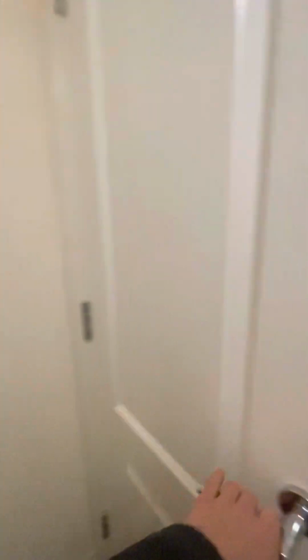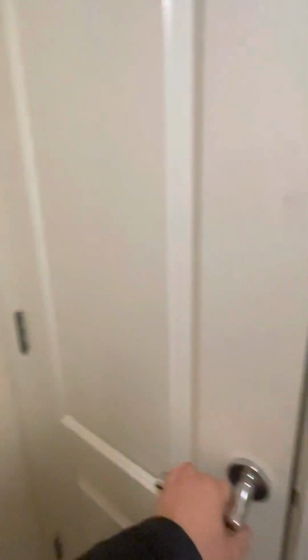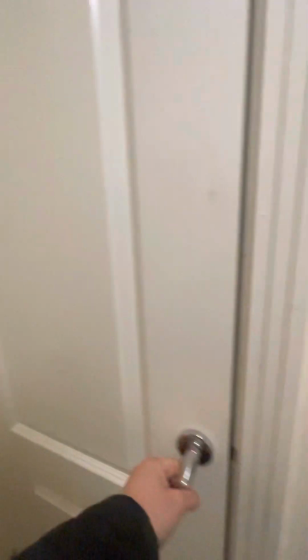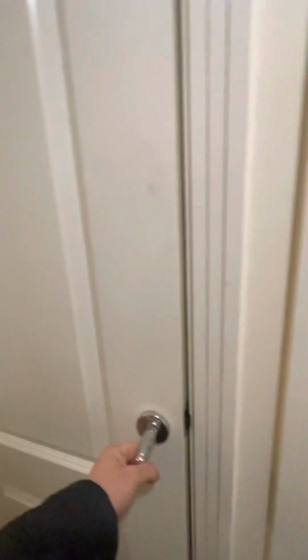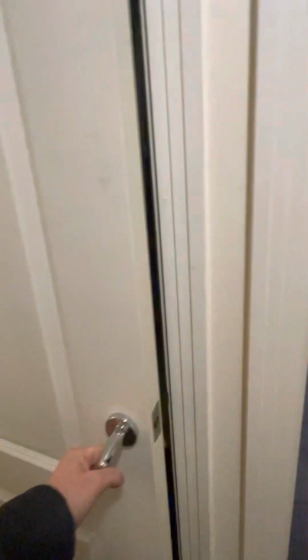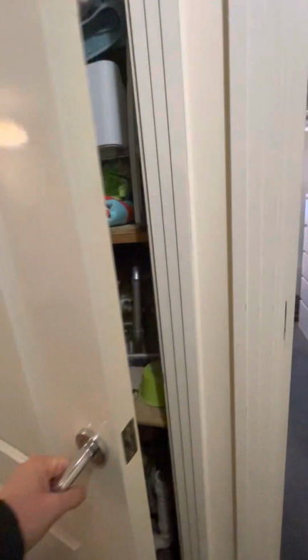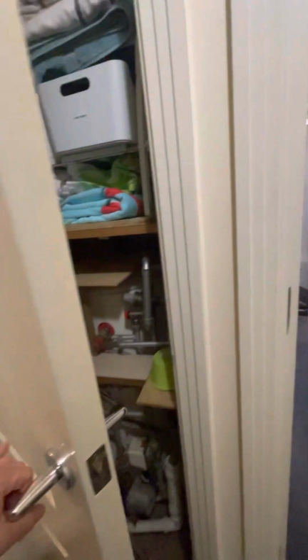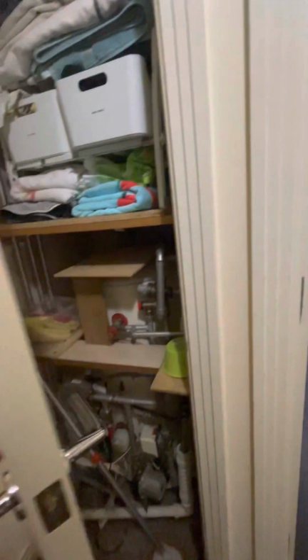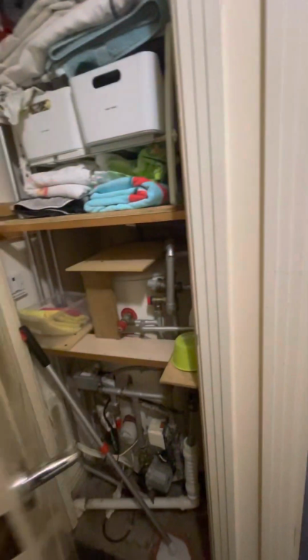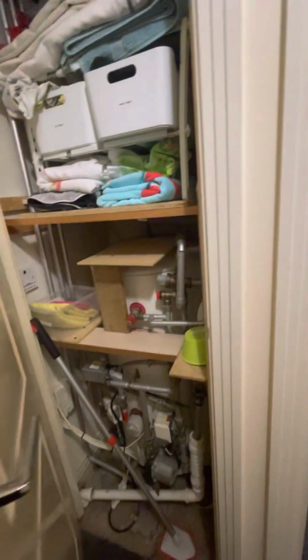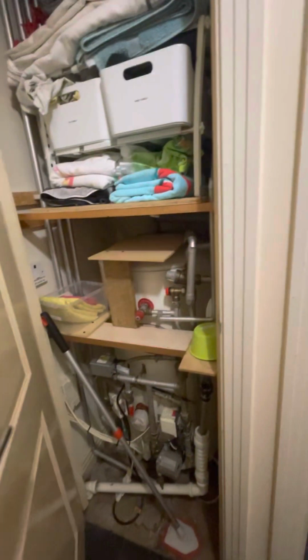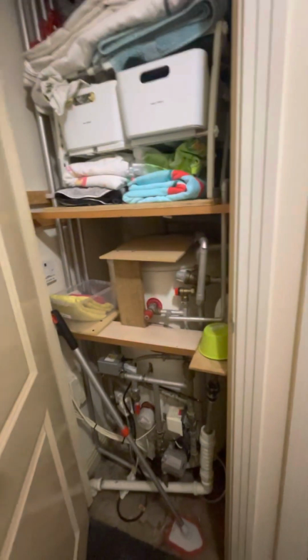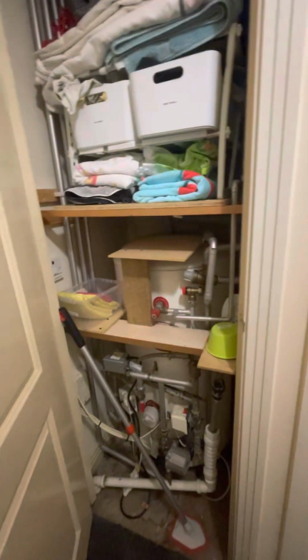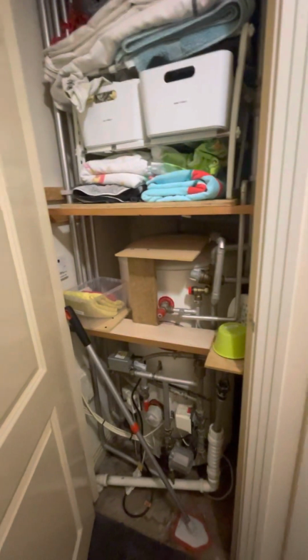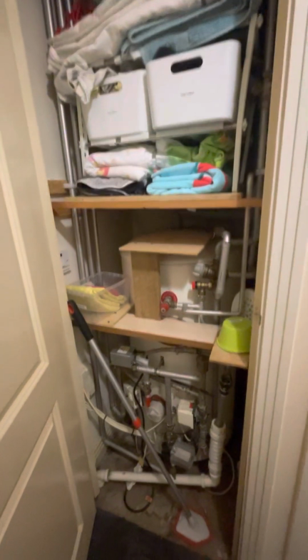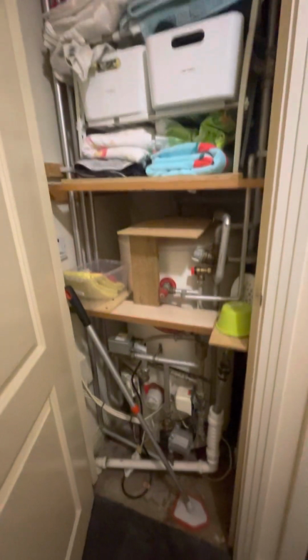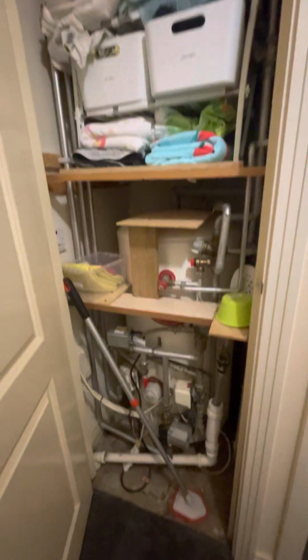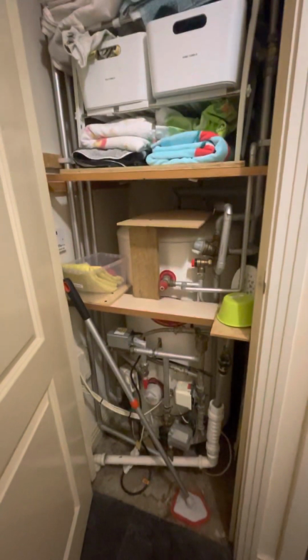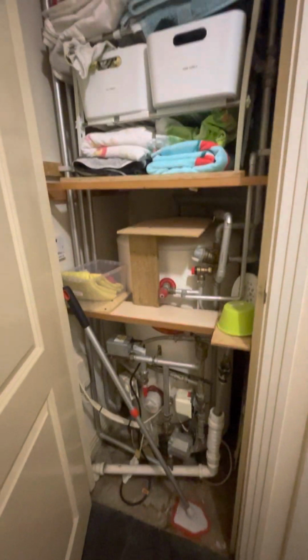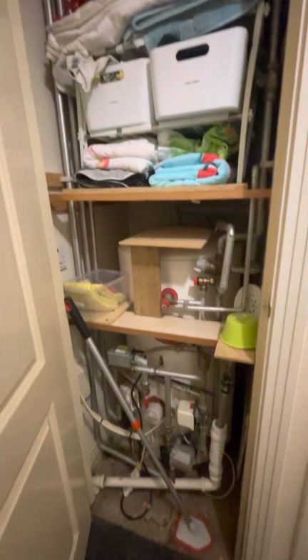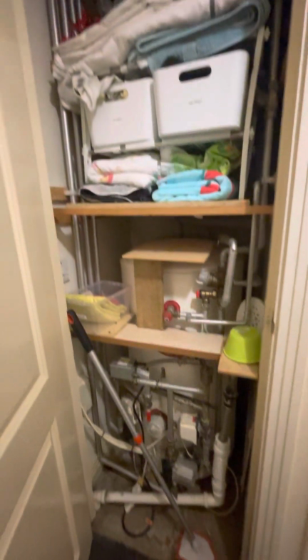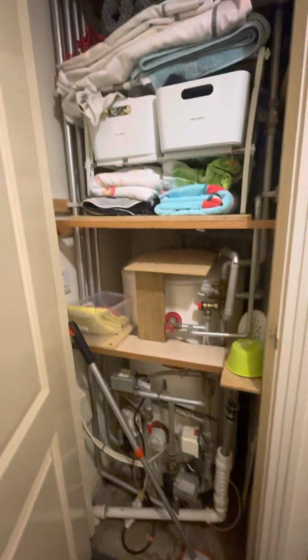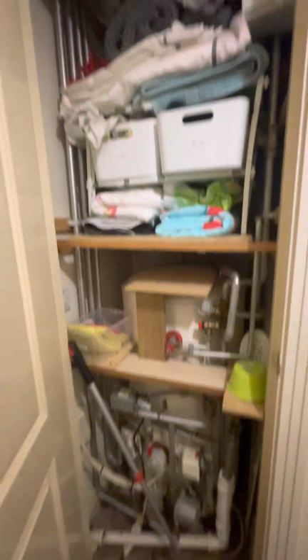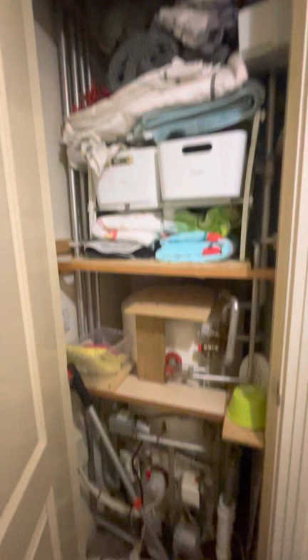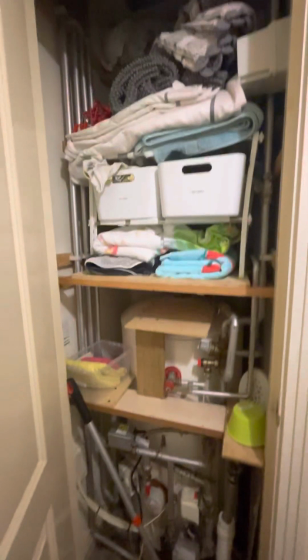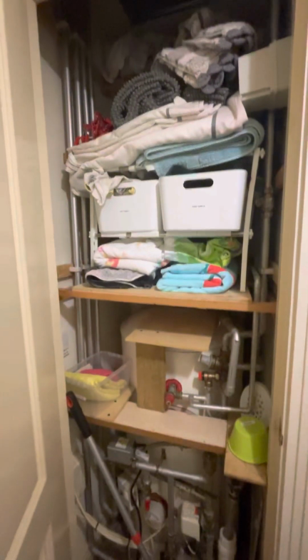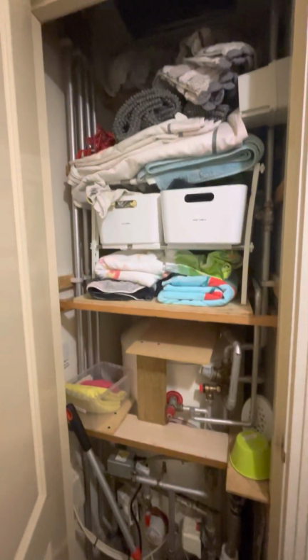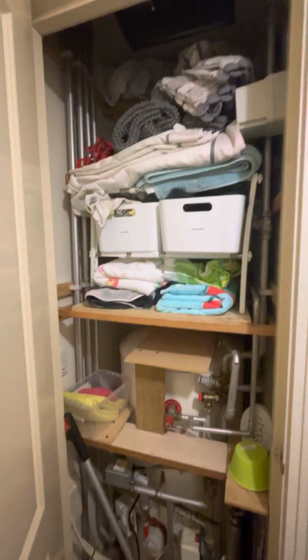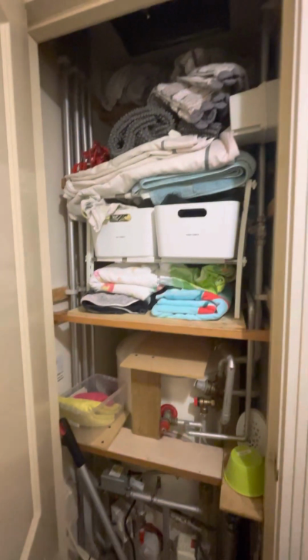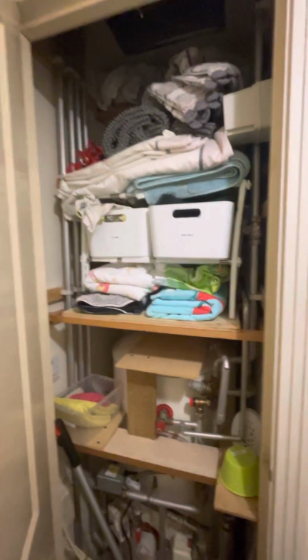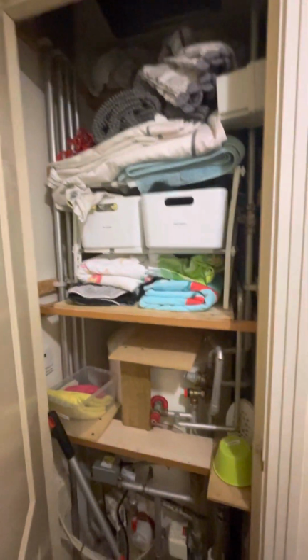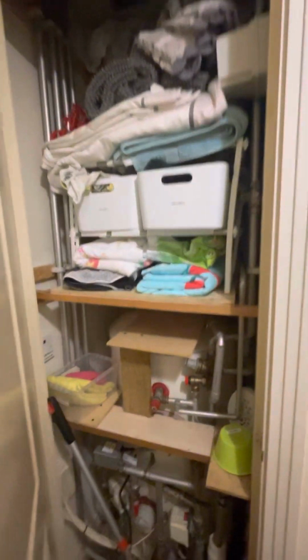There is a storage cupboard in the hallway which houses the water tank and some shelving.